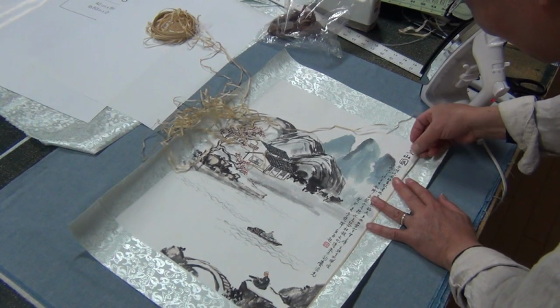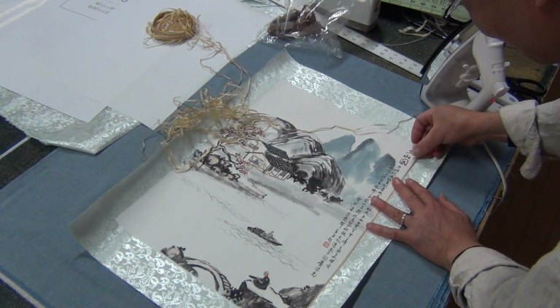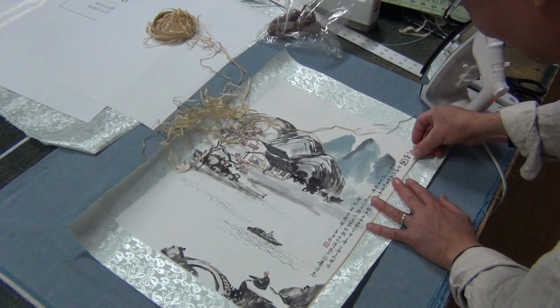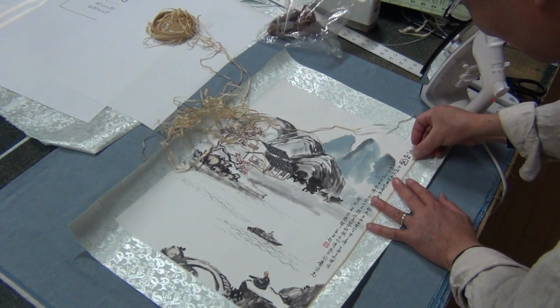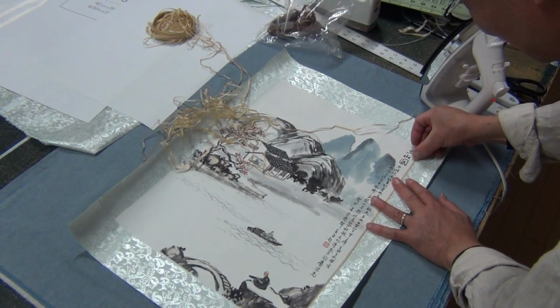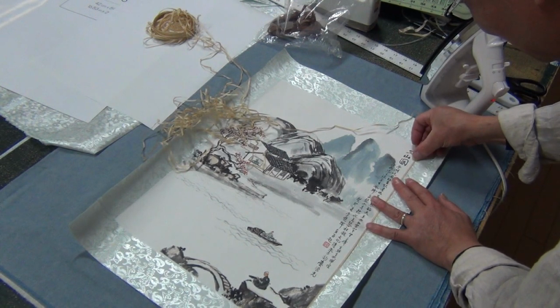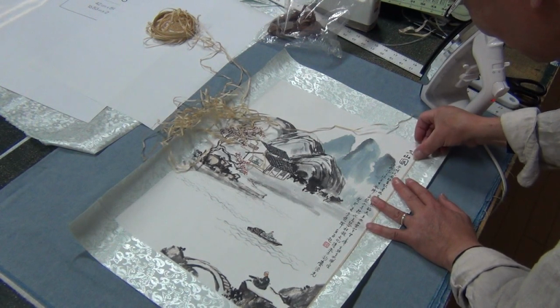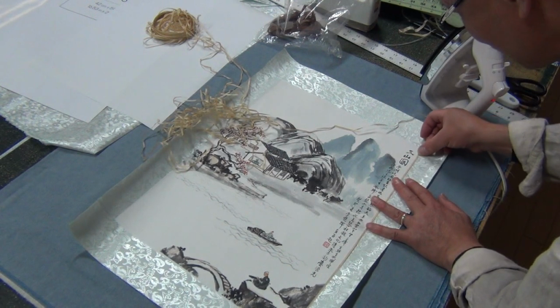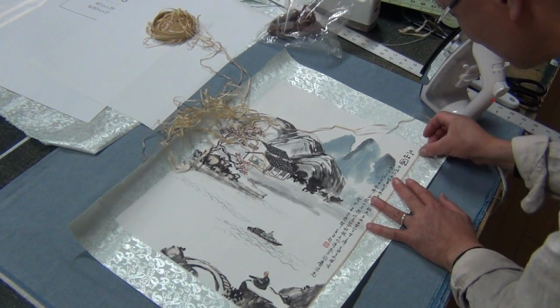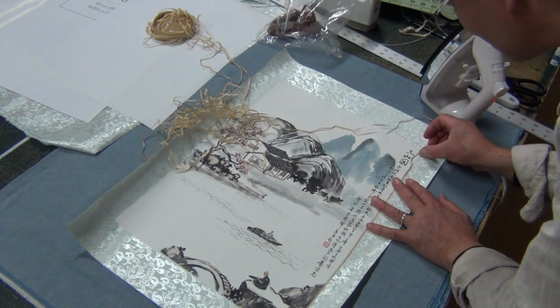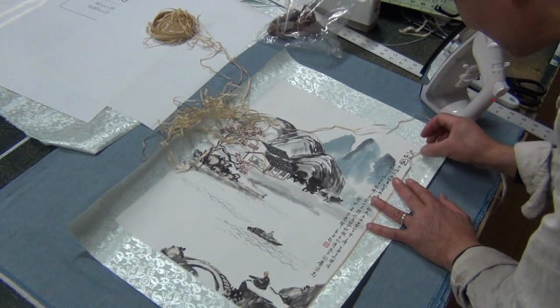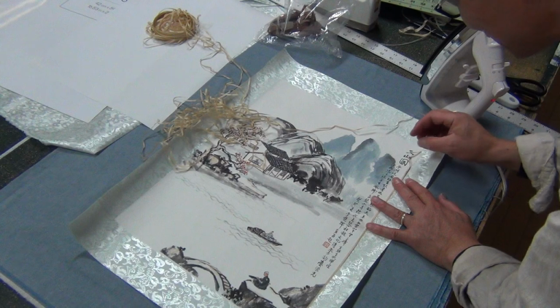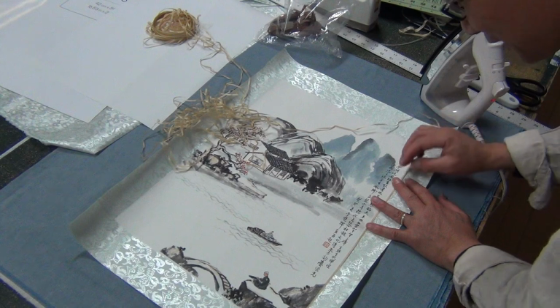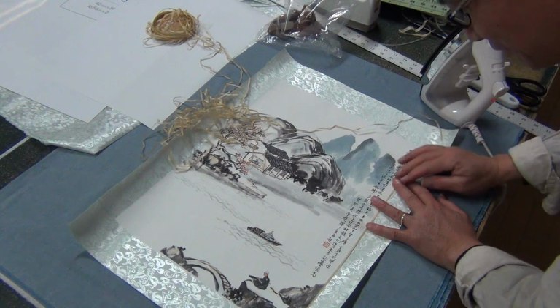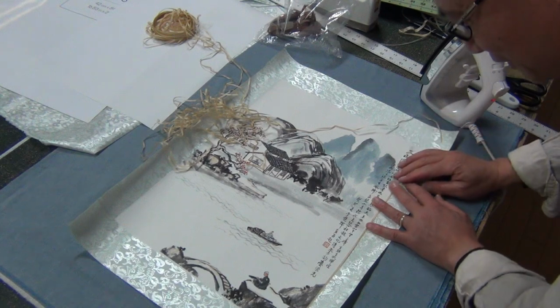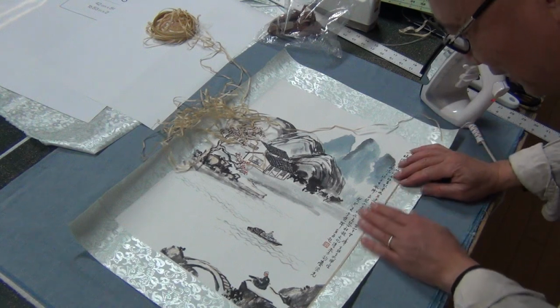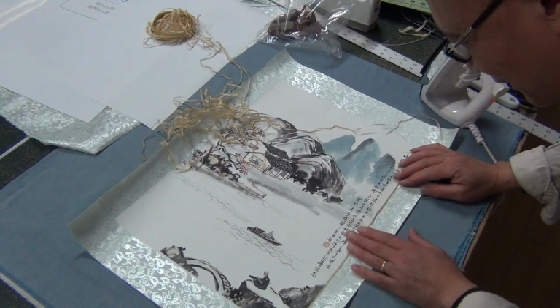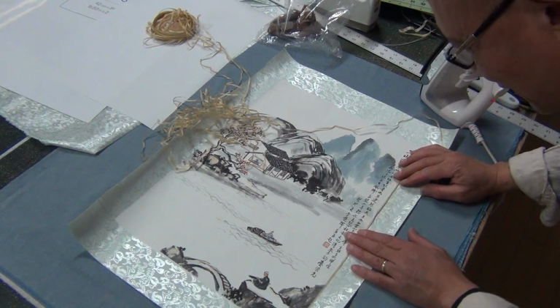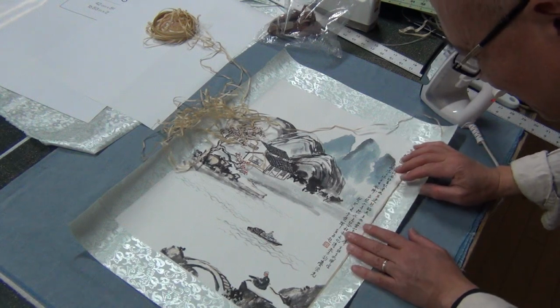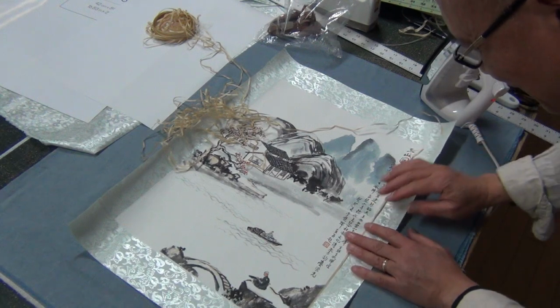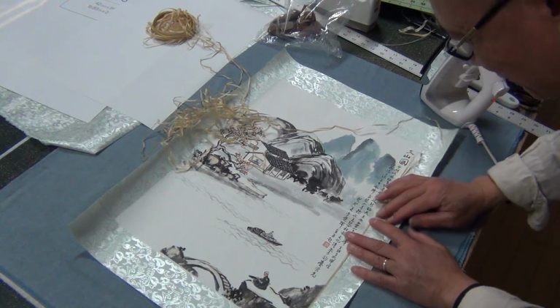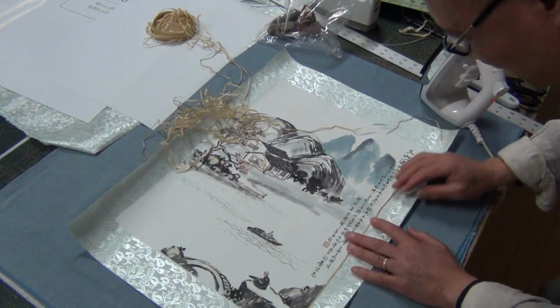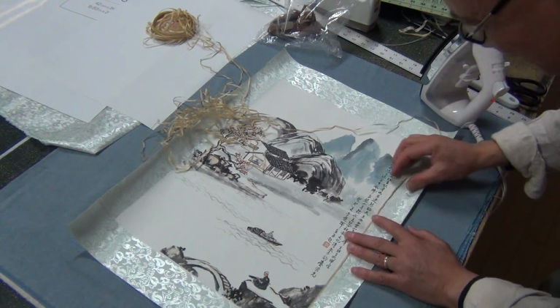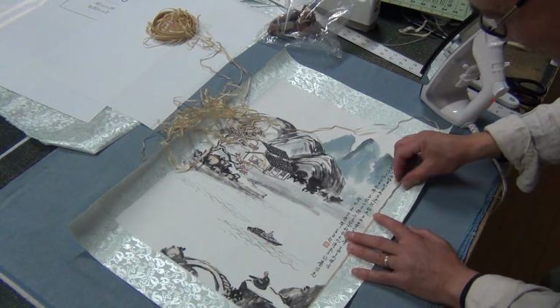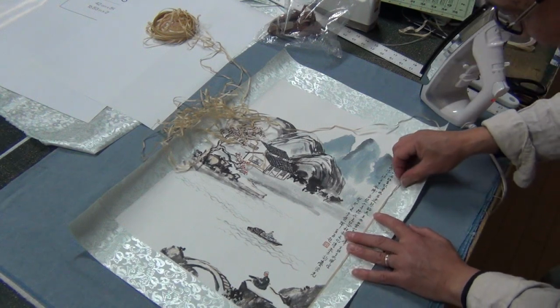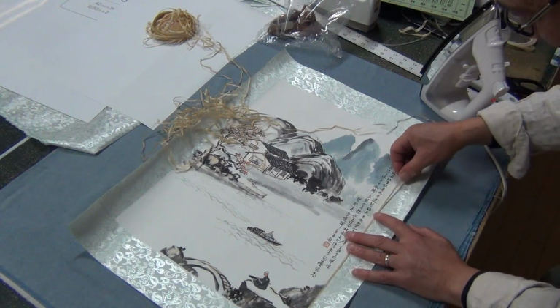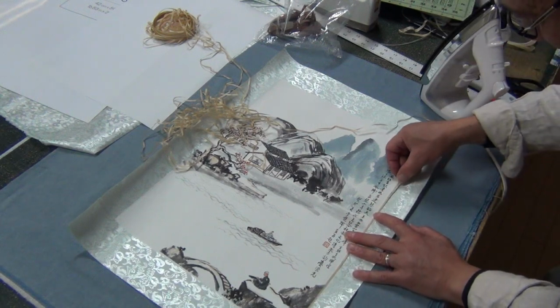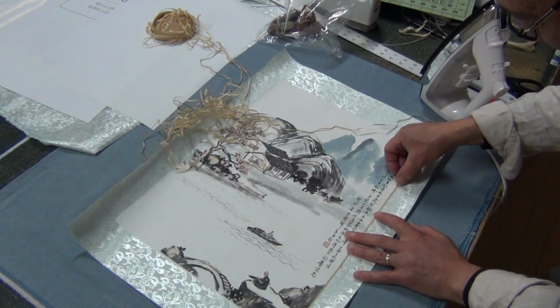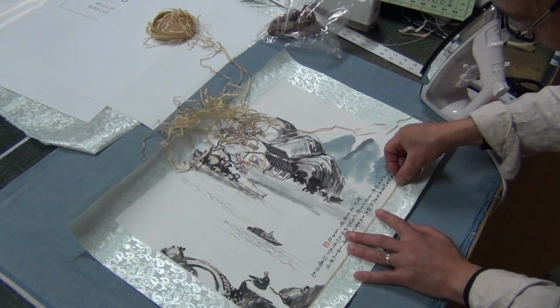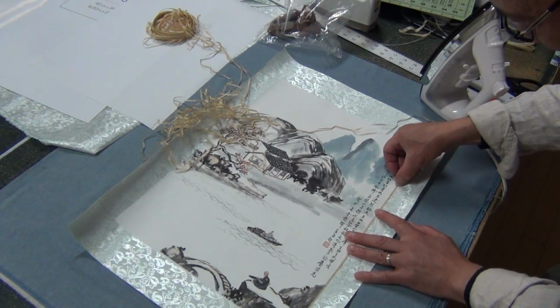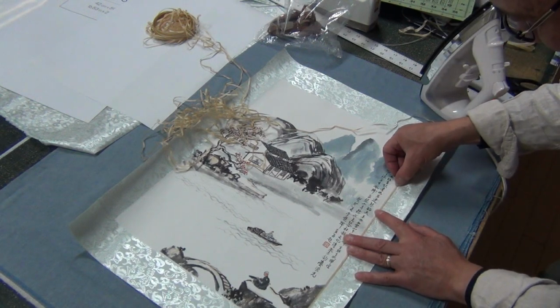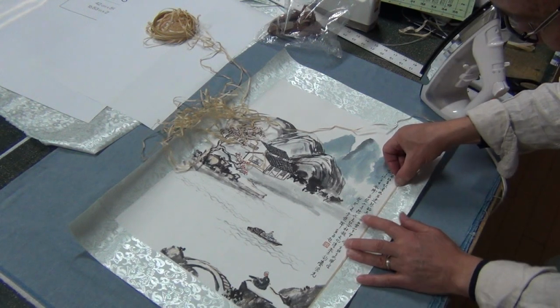If it's too short, you can make a piece. It's not a problem — just add a piece.